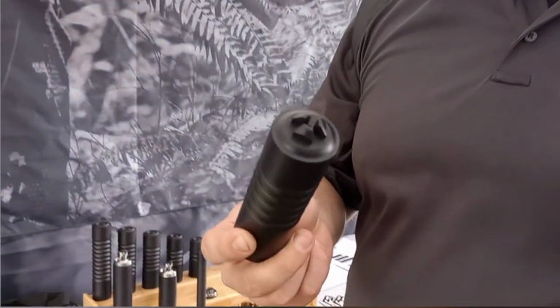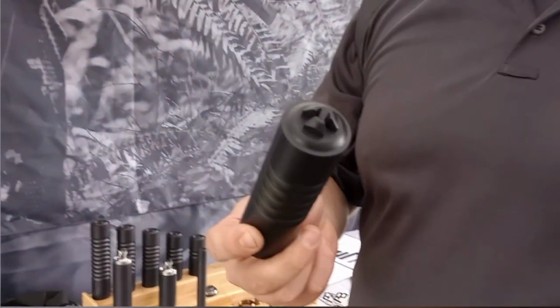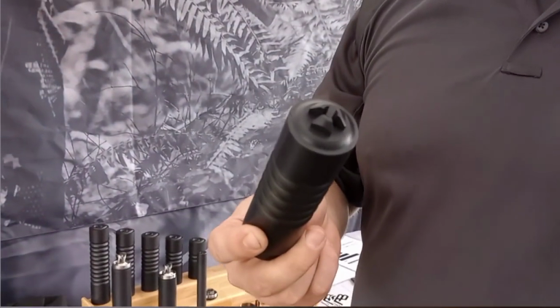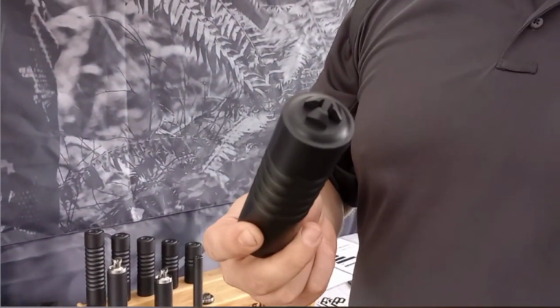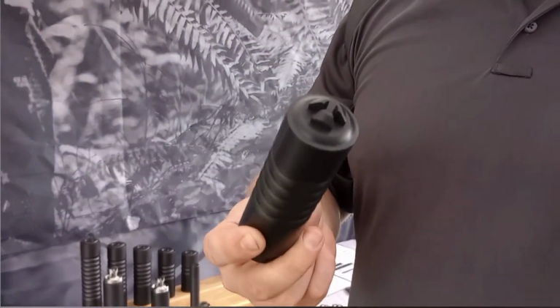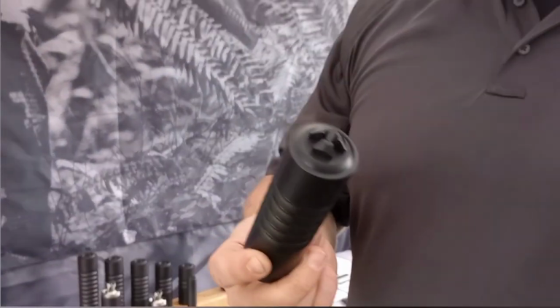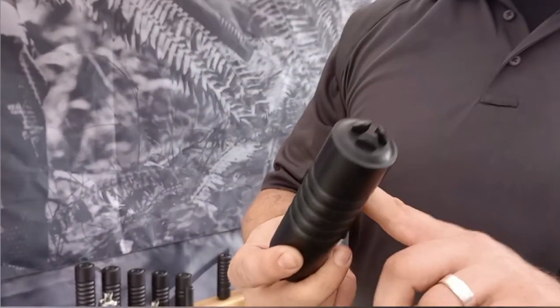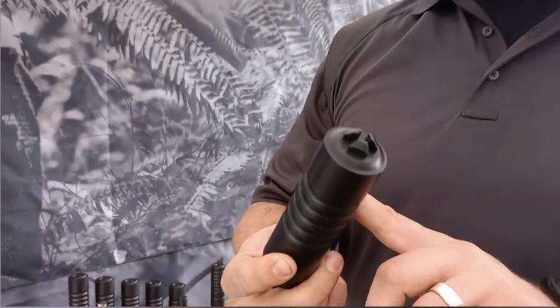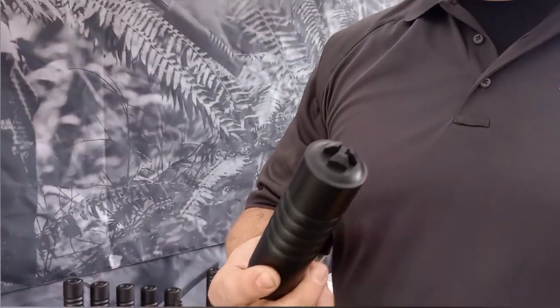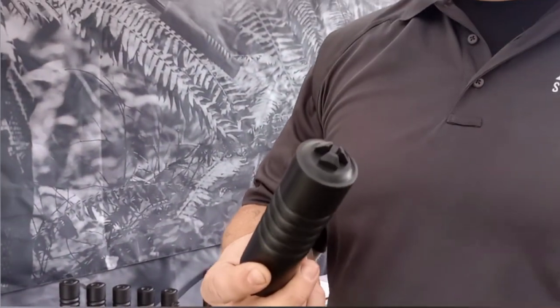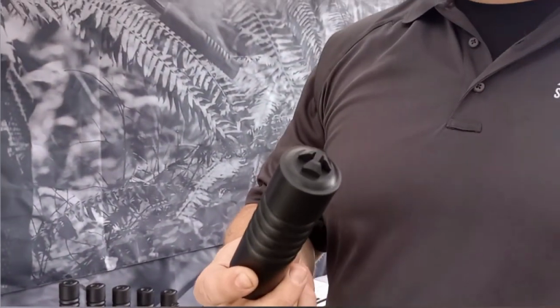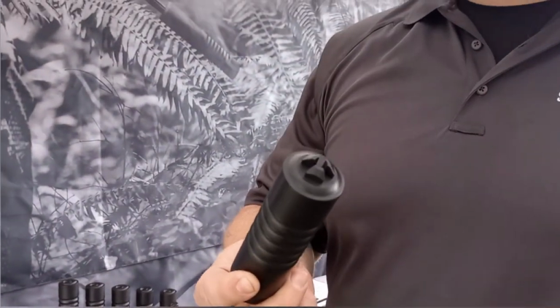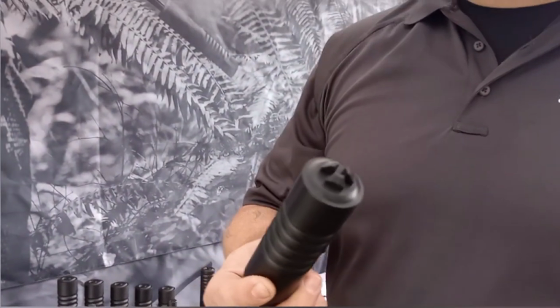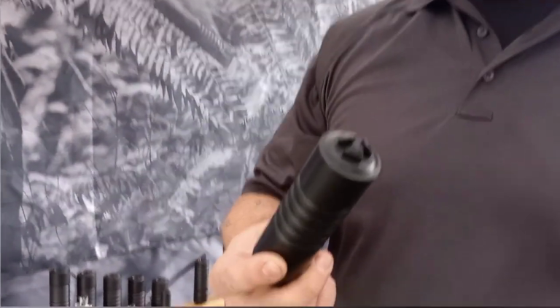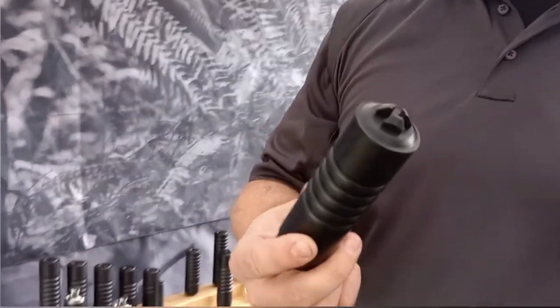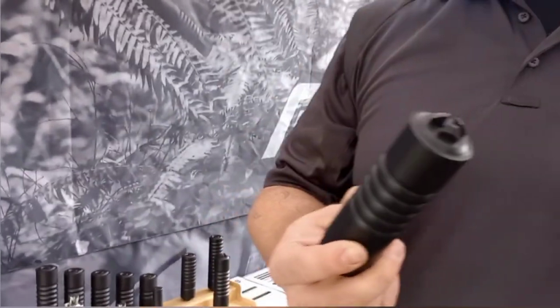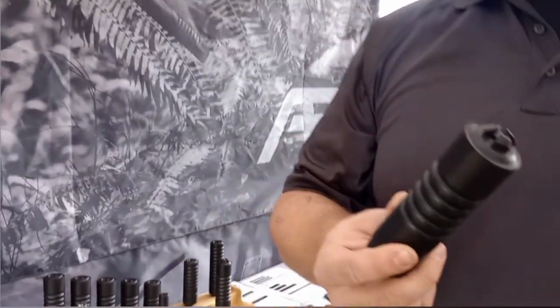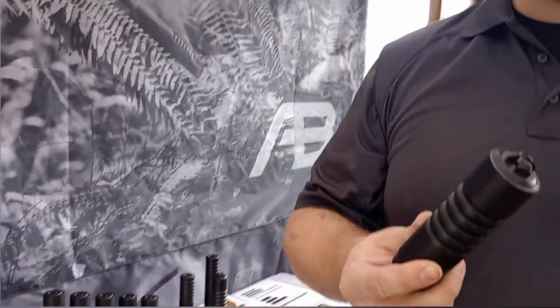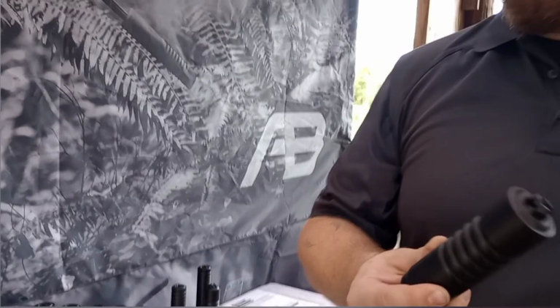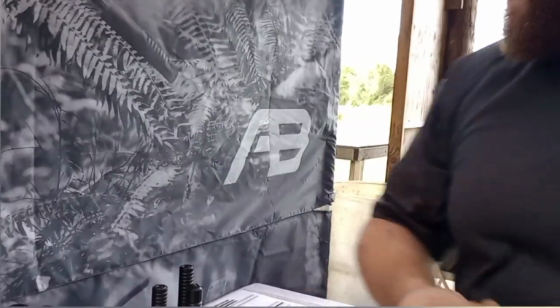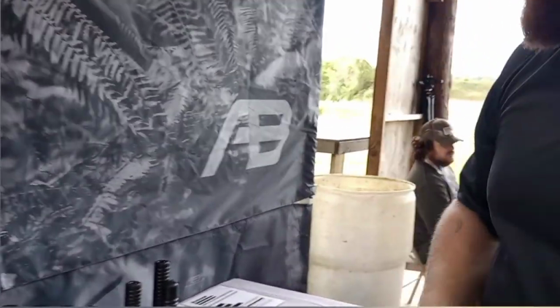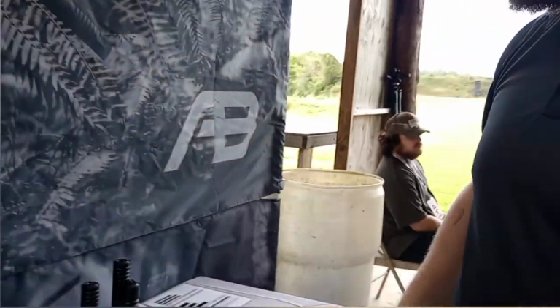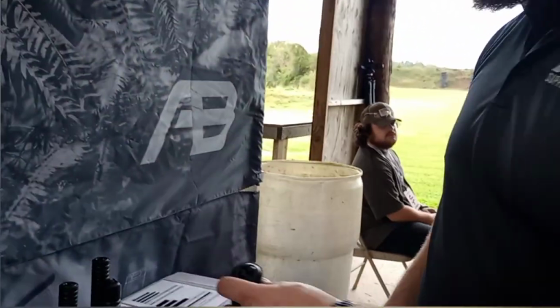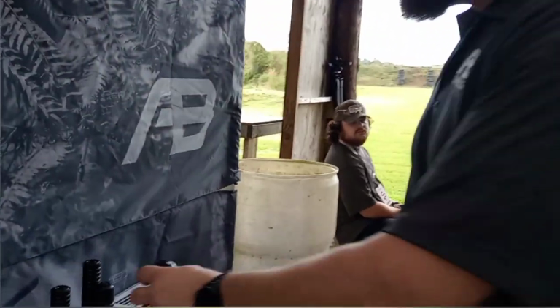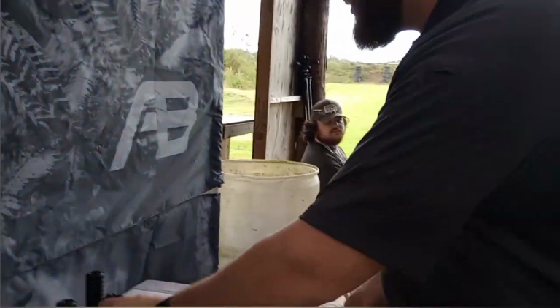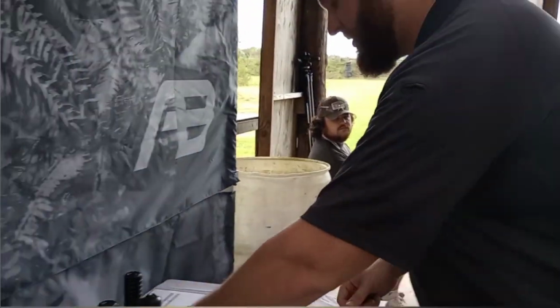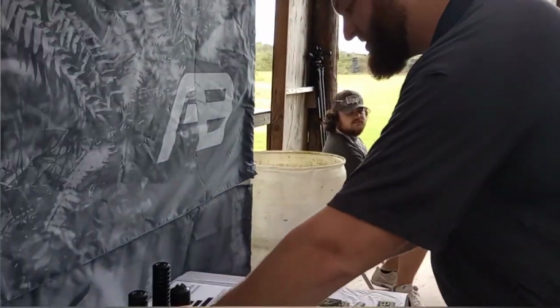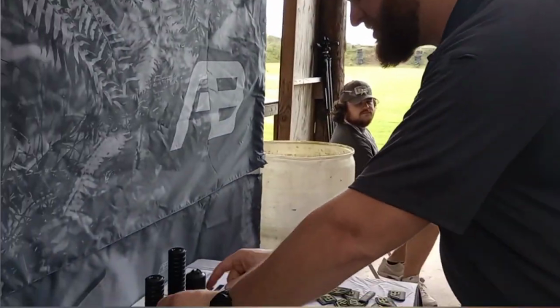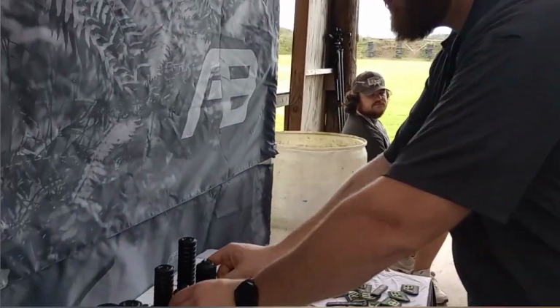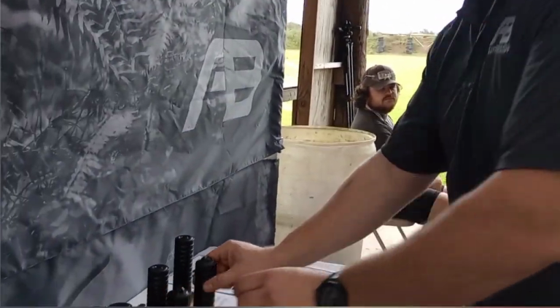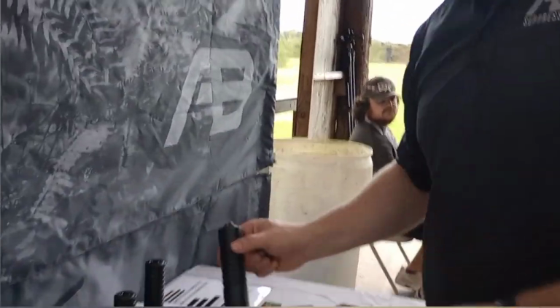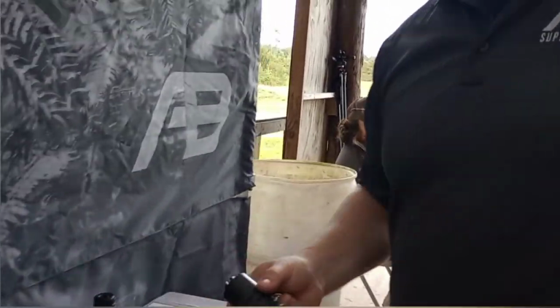How much is that going for? This one is $550 MSRP — that's the 5.56. The 7.62 is $600 MSRP.